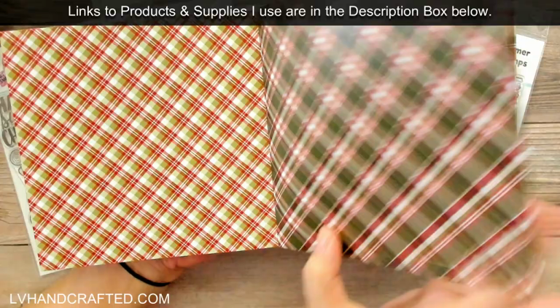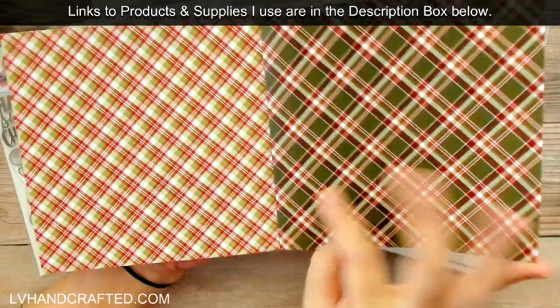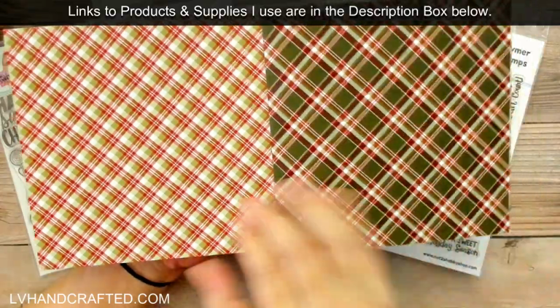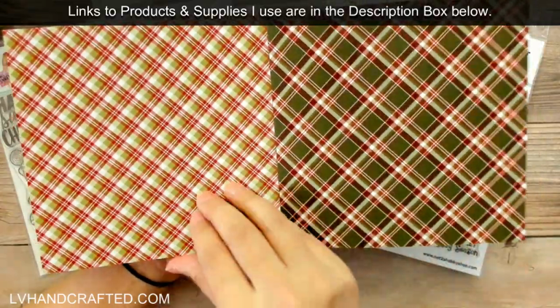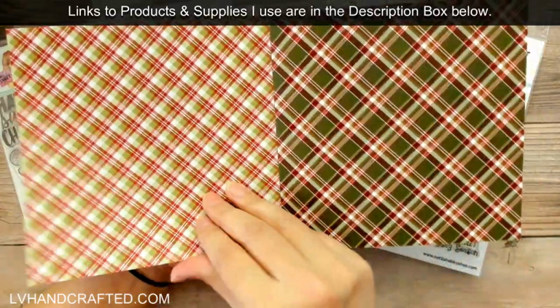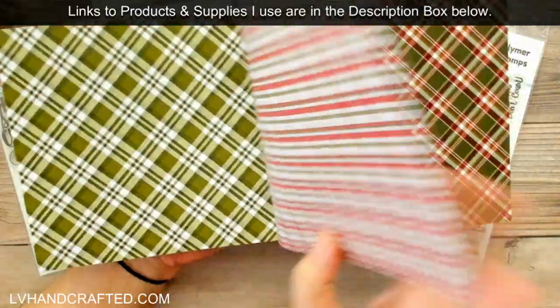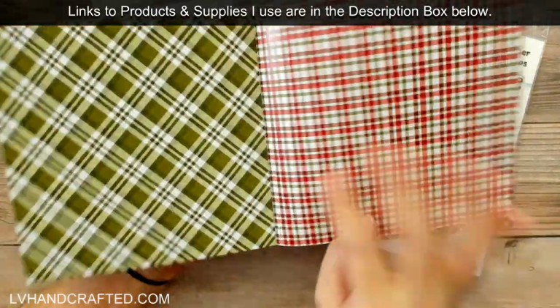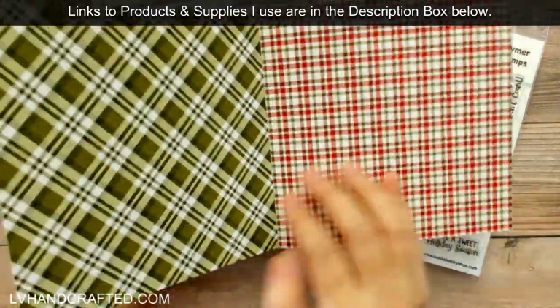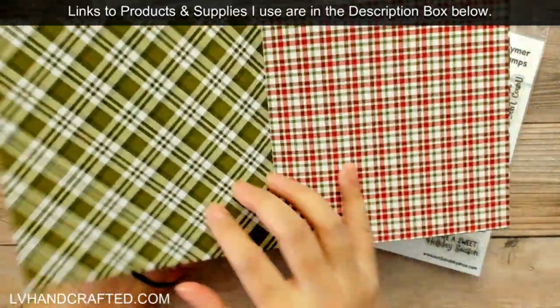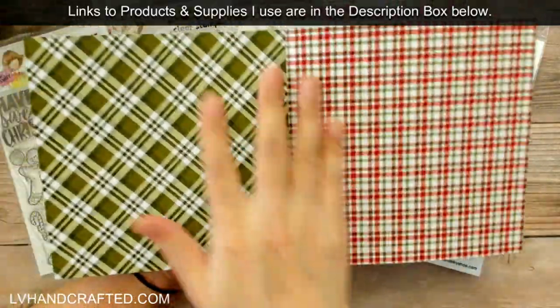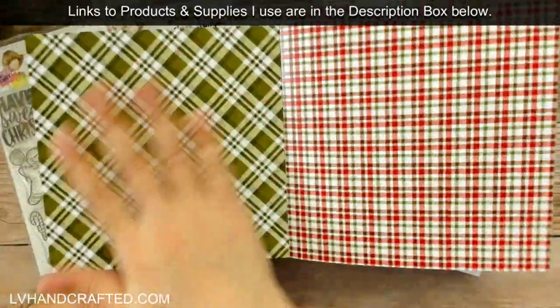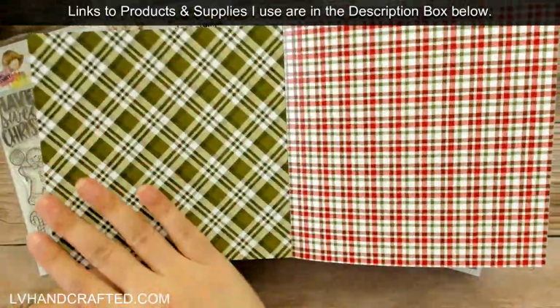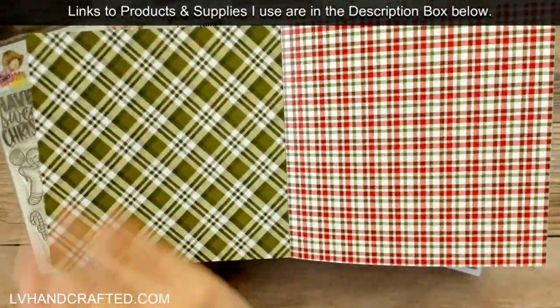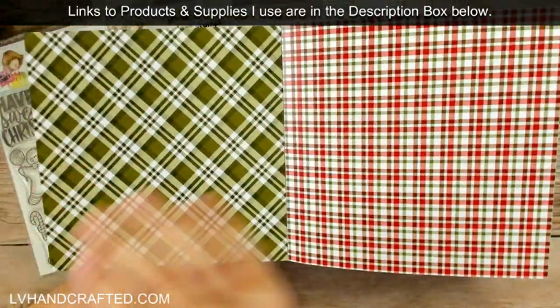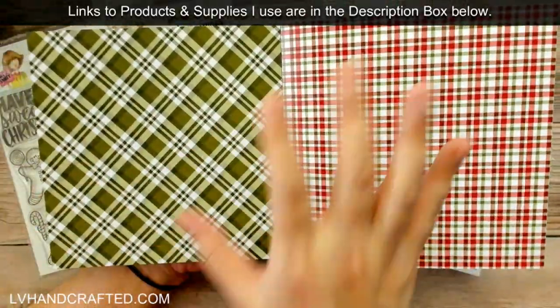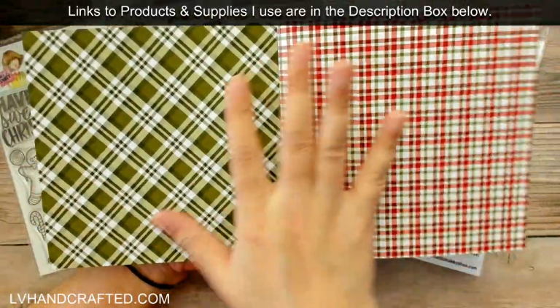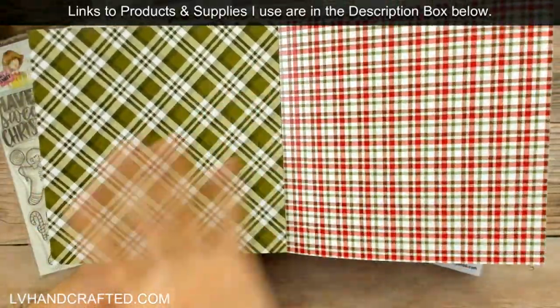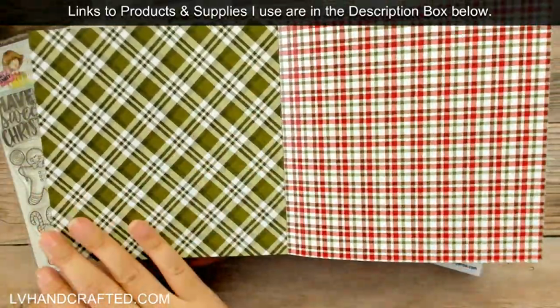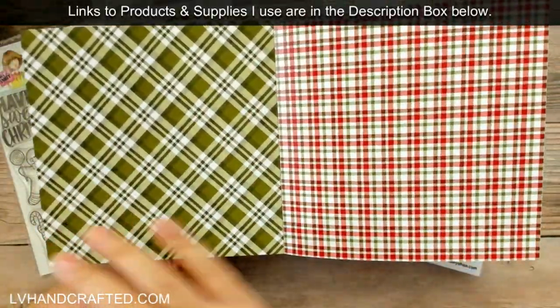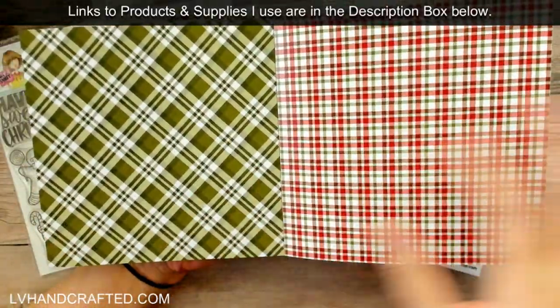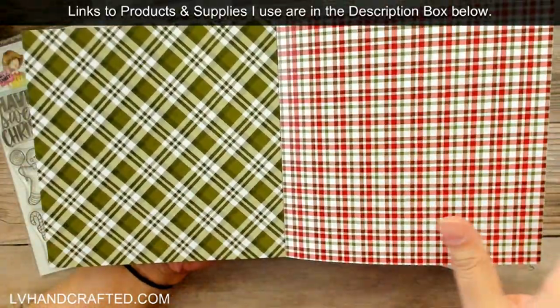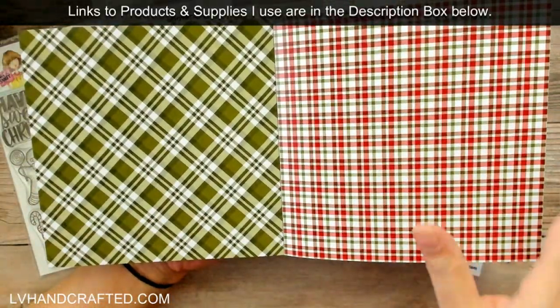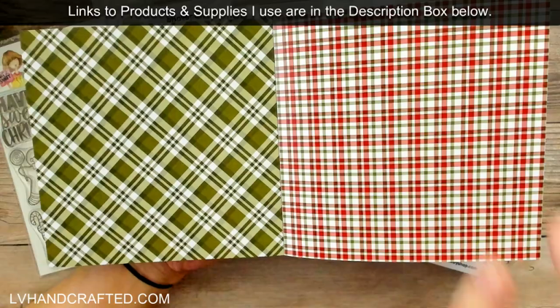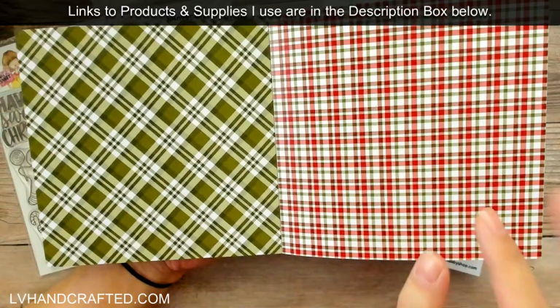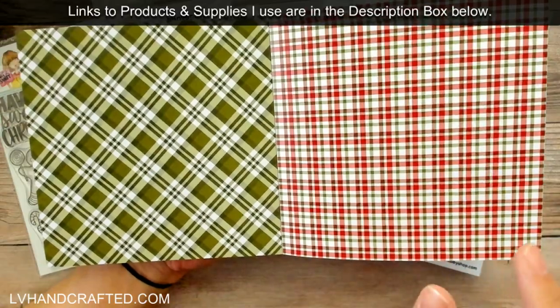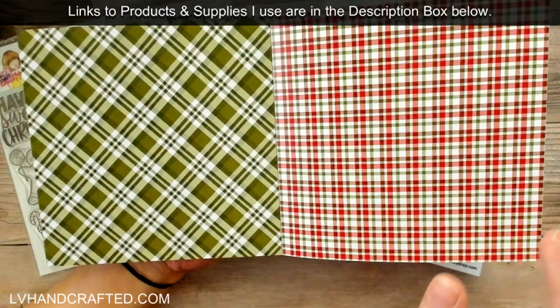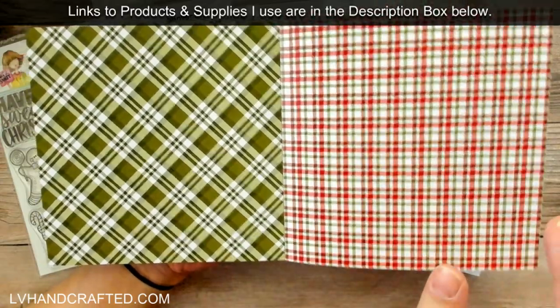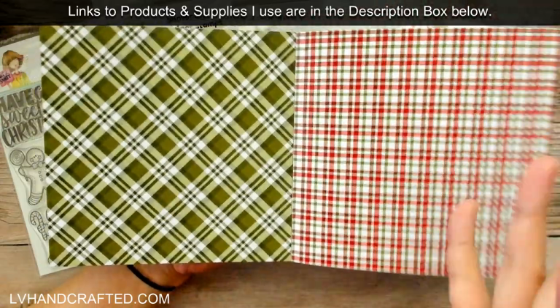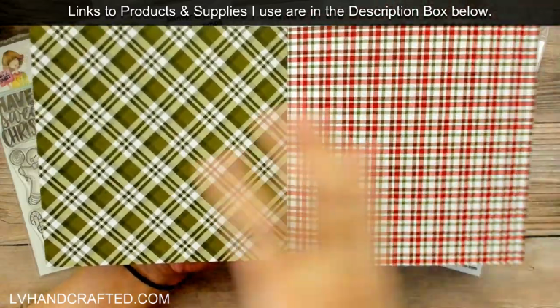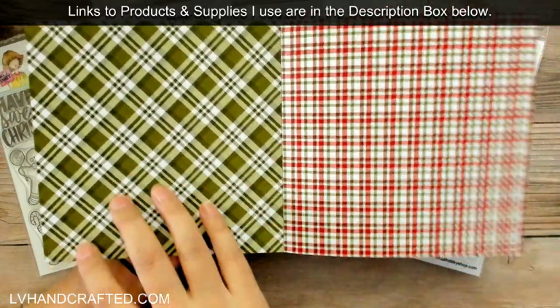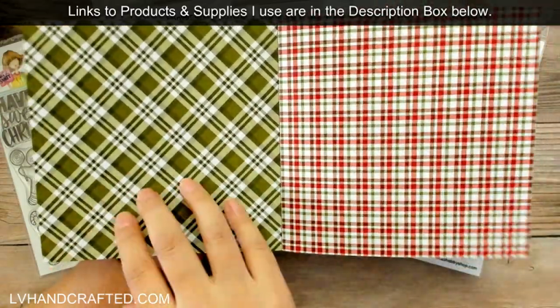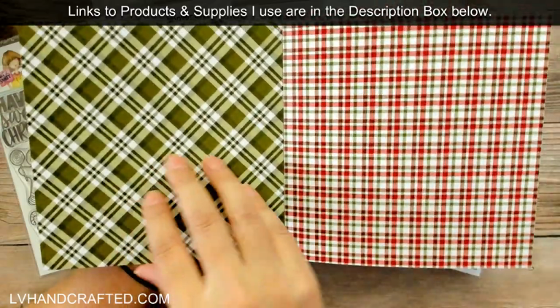And I love that there are some that are all green and some that are all red, because I feel like those ones could definitely be used outside of Christmas.